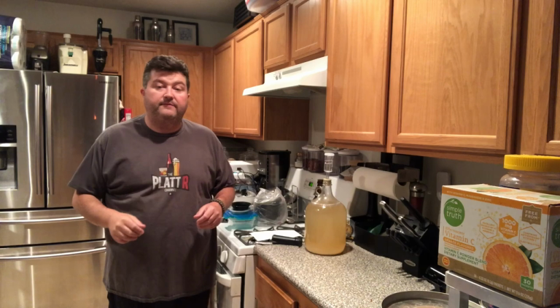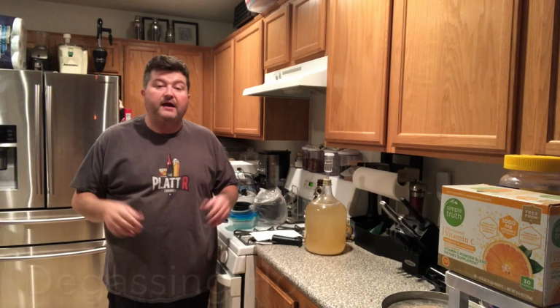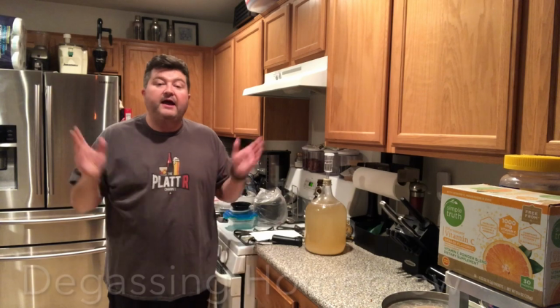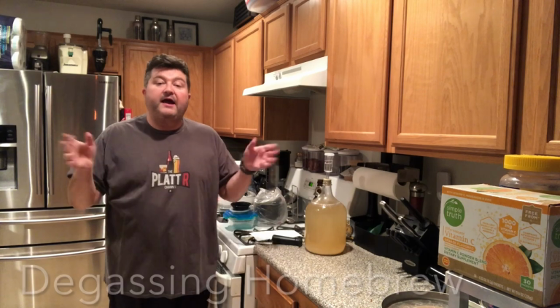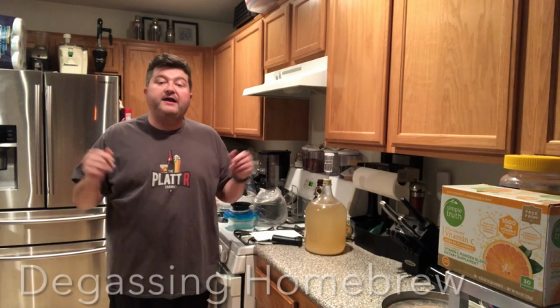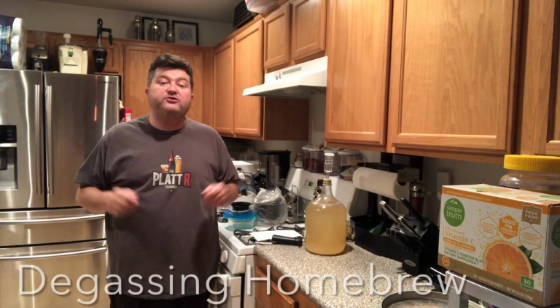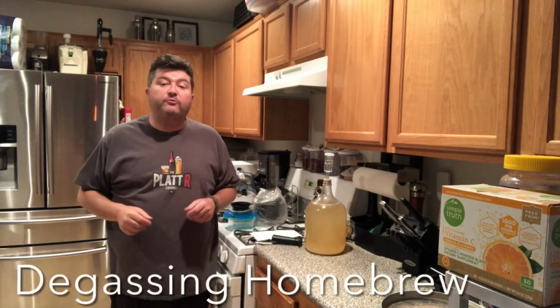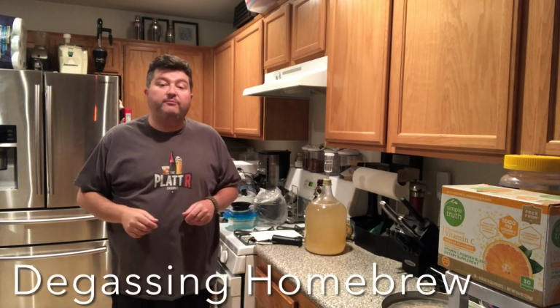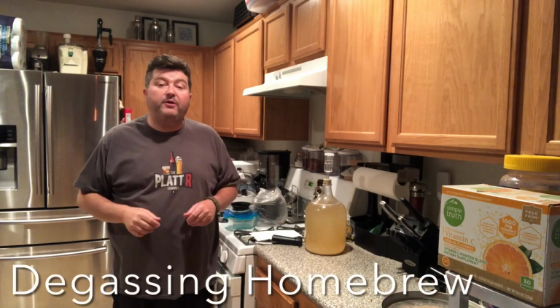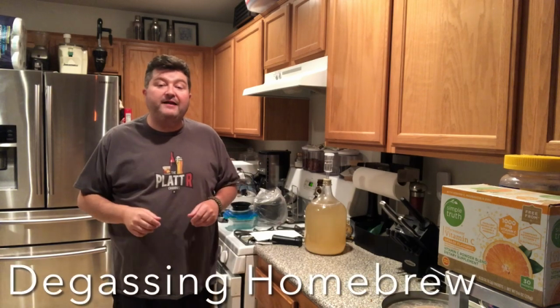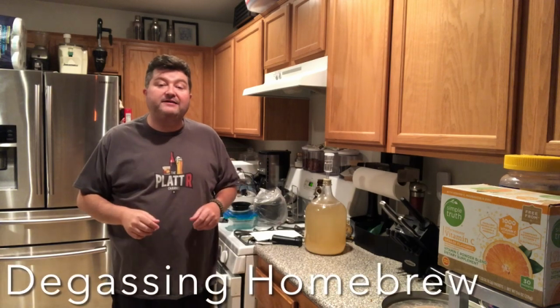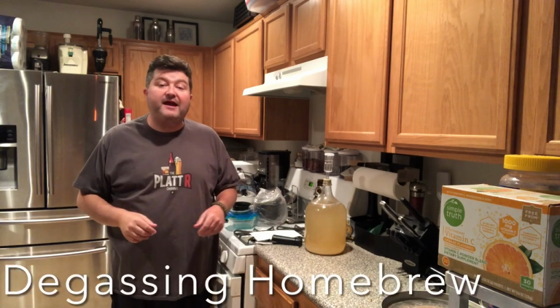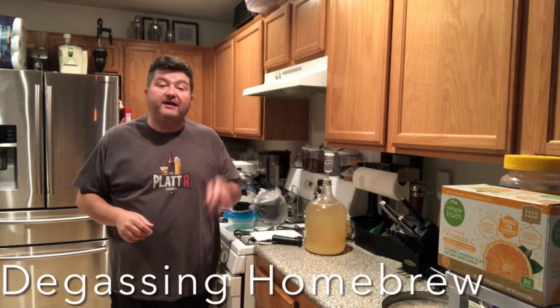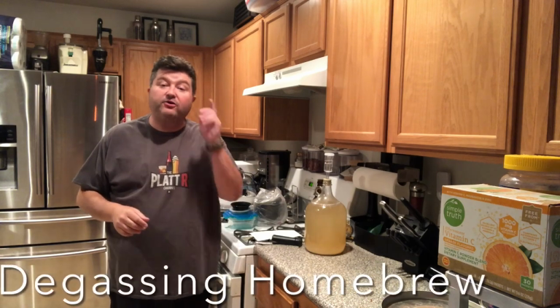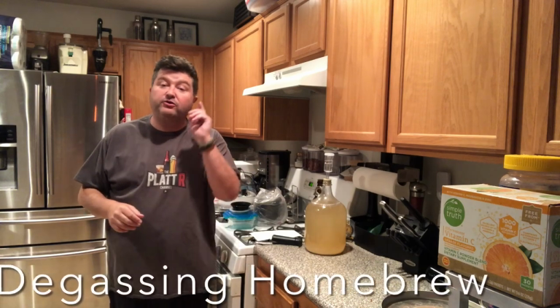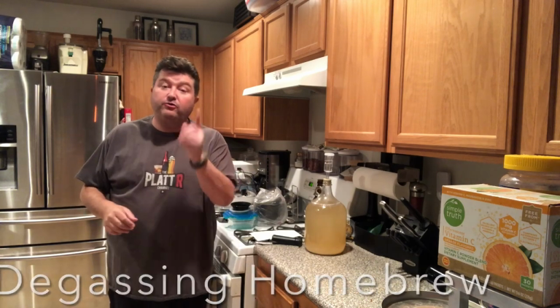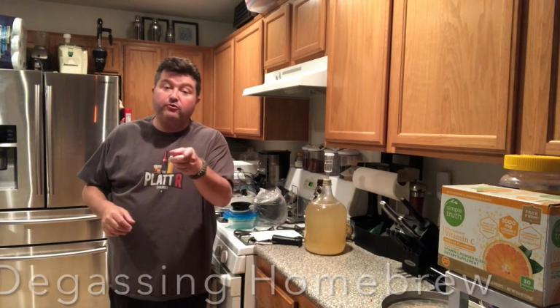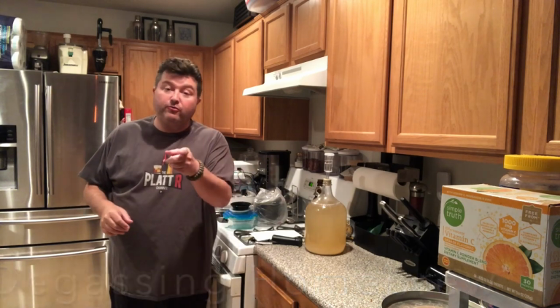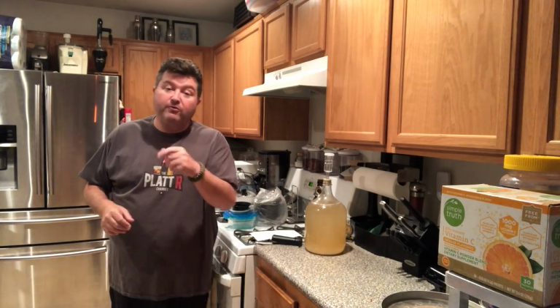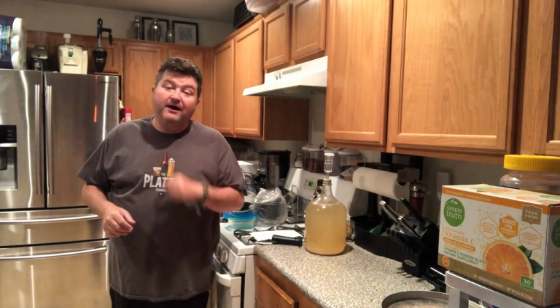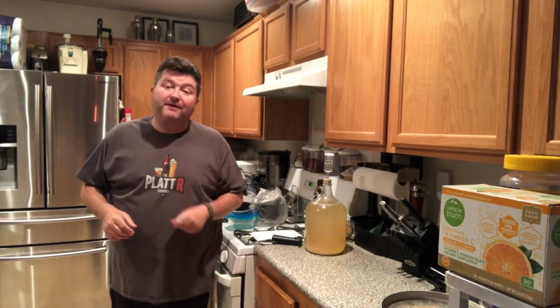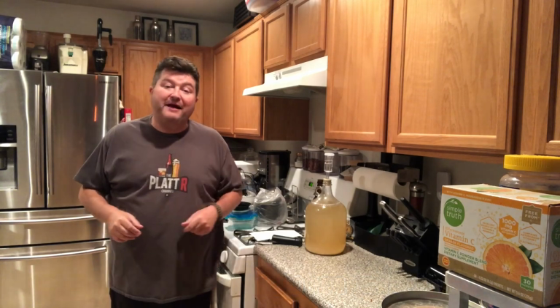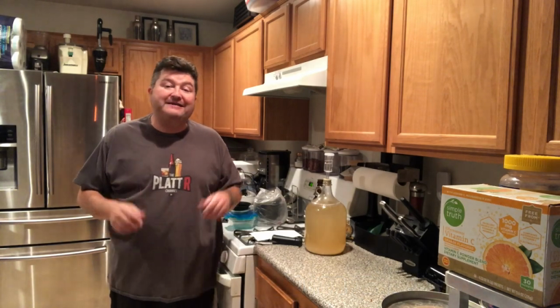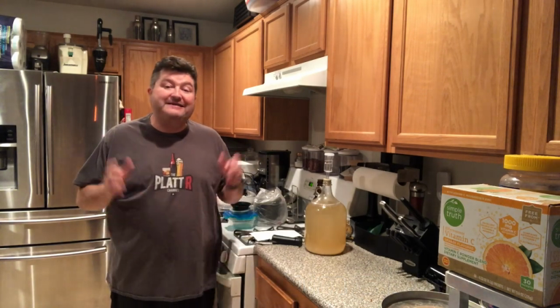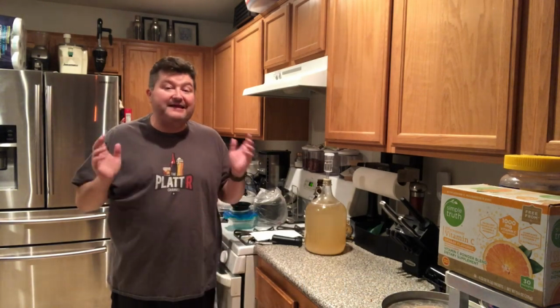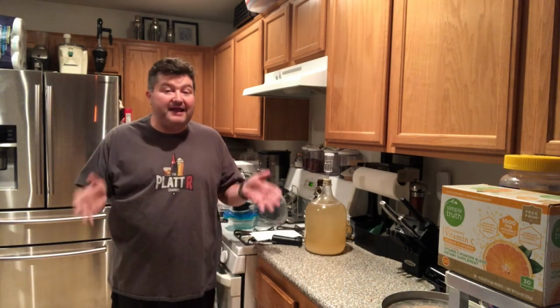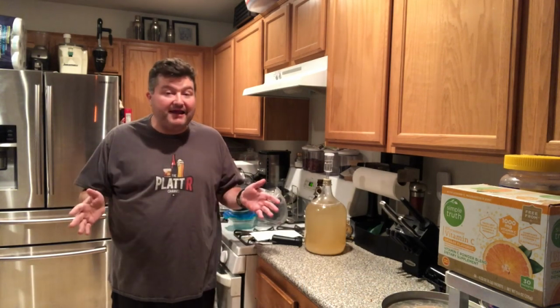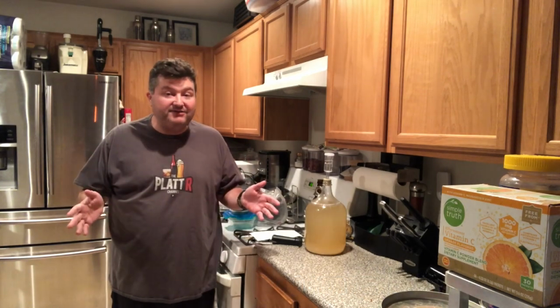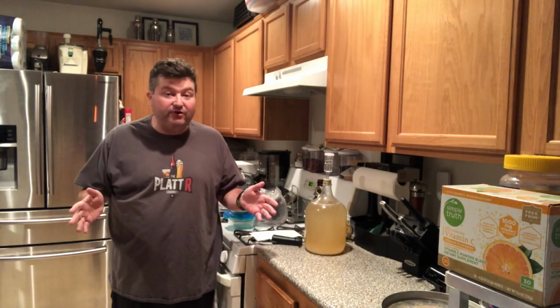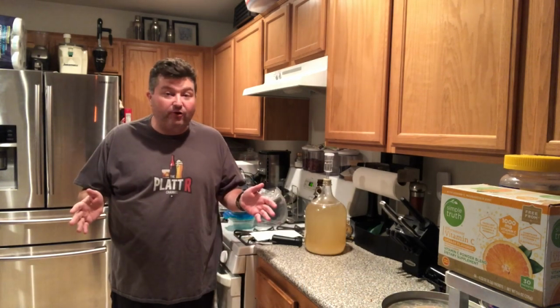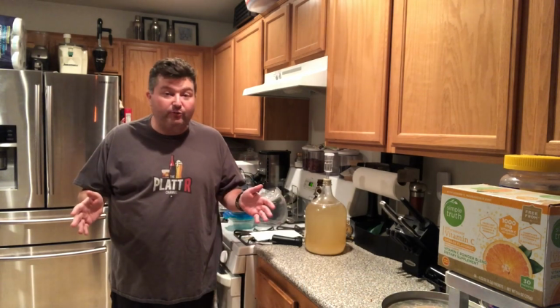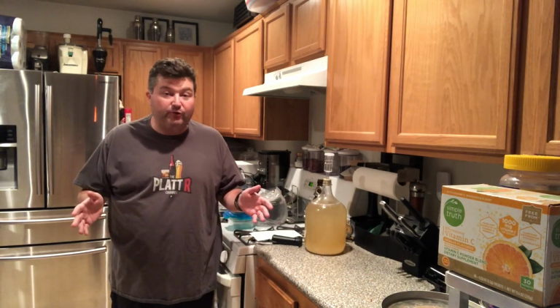Hey gang, it's everybody Platt, and today I talk to you about degassing your homebrew.